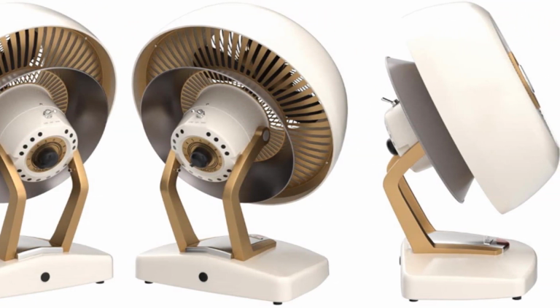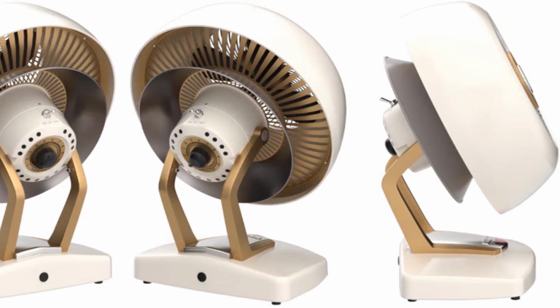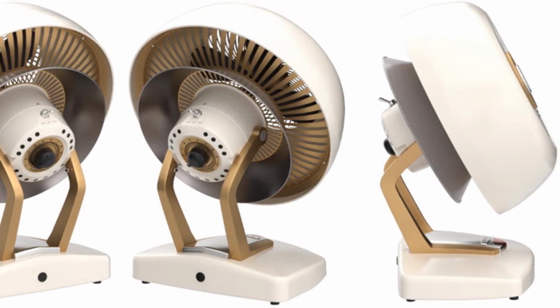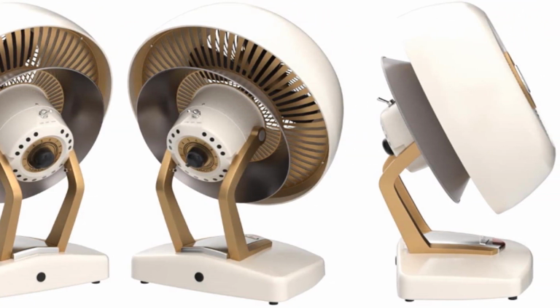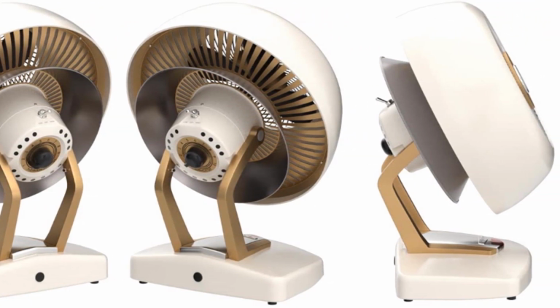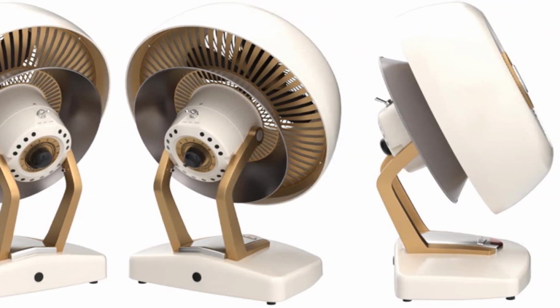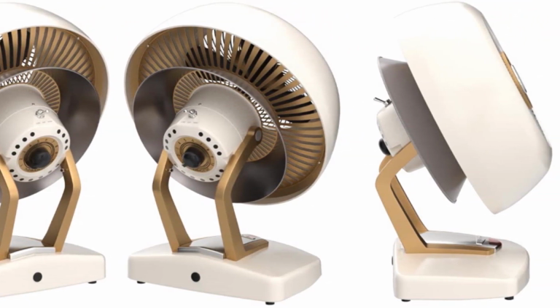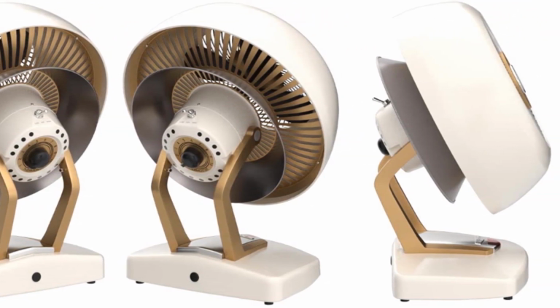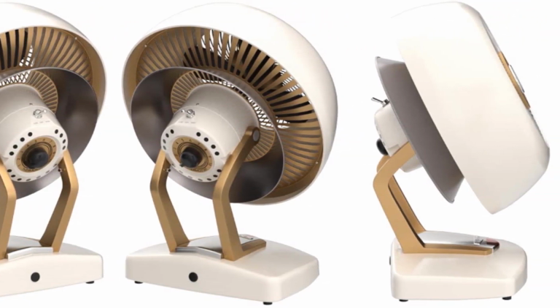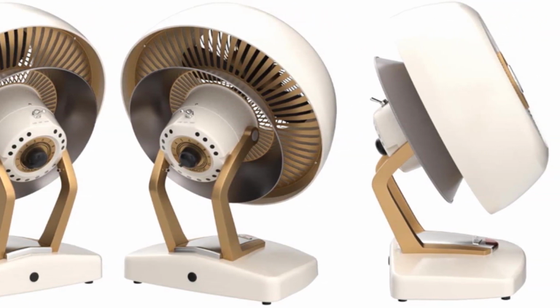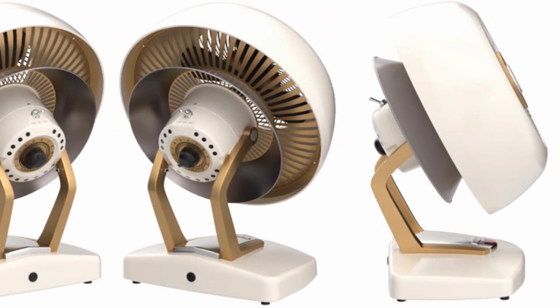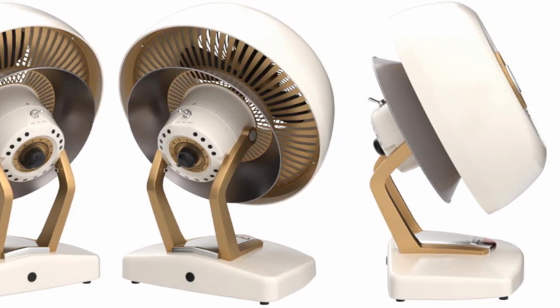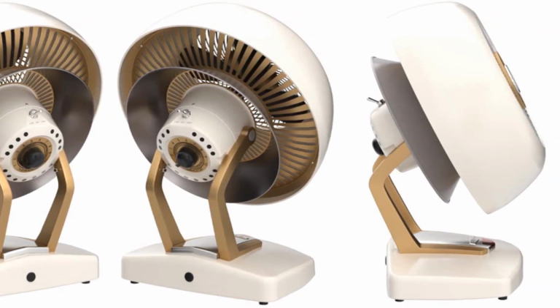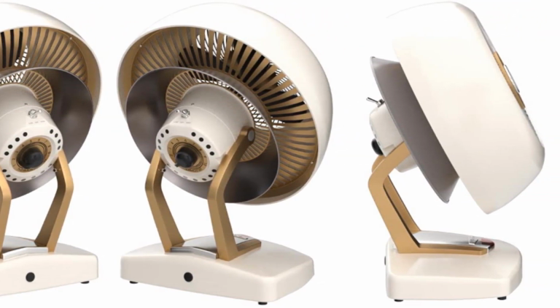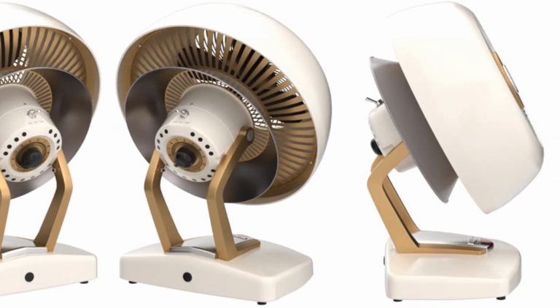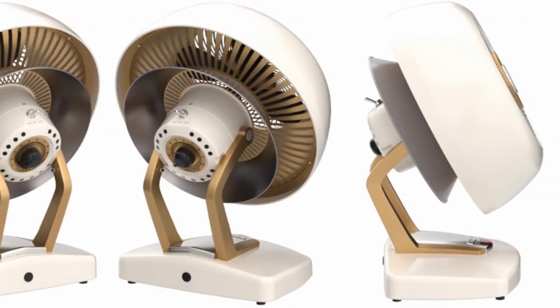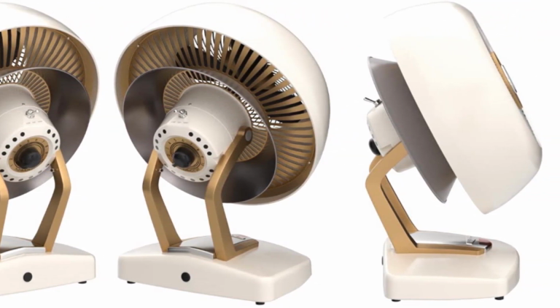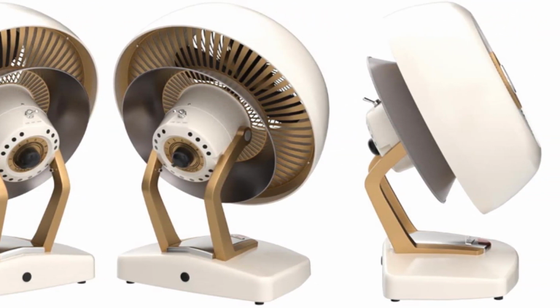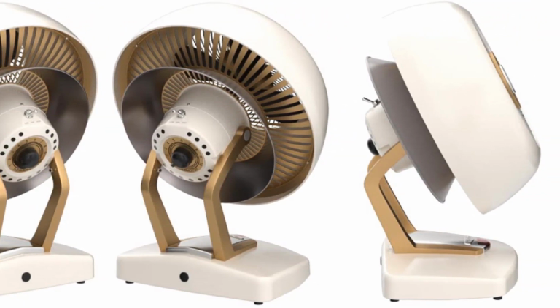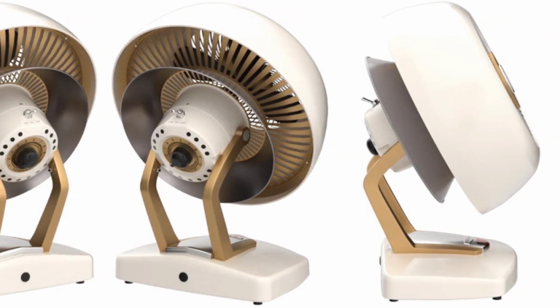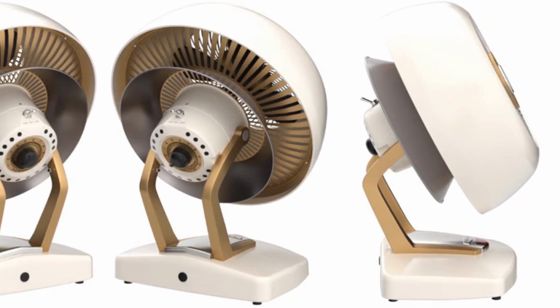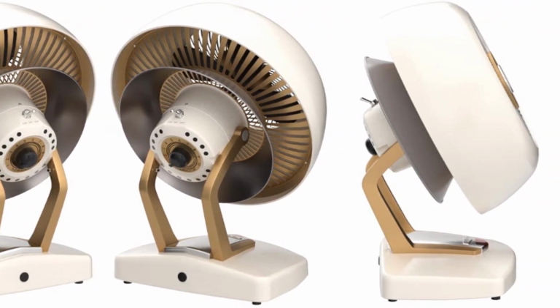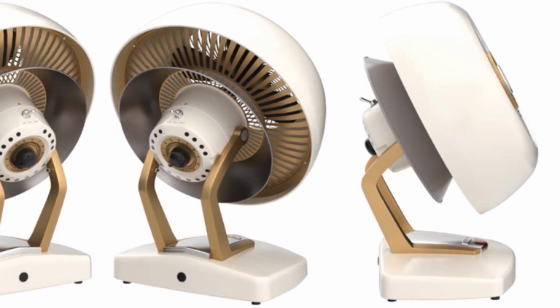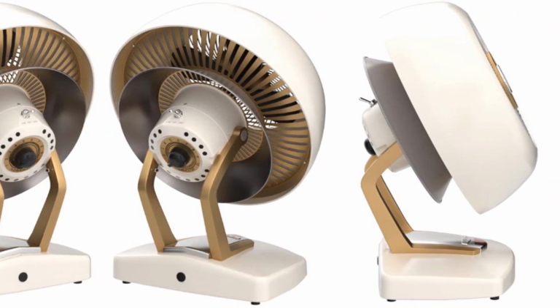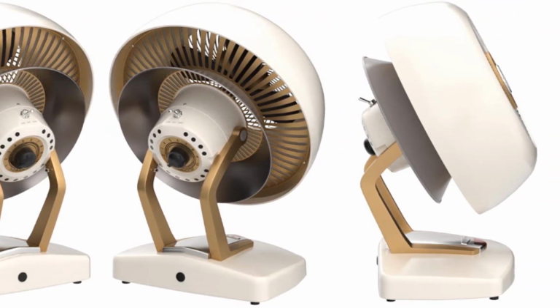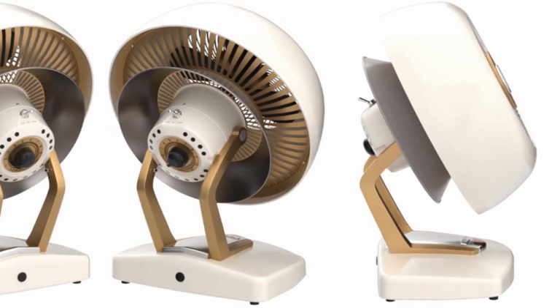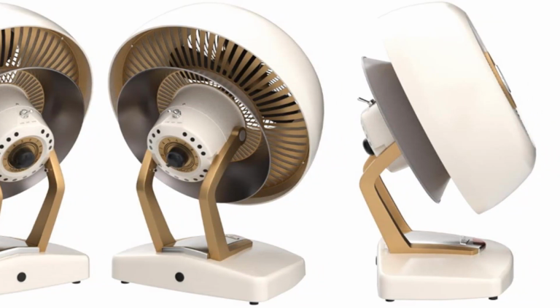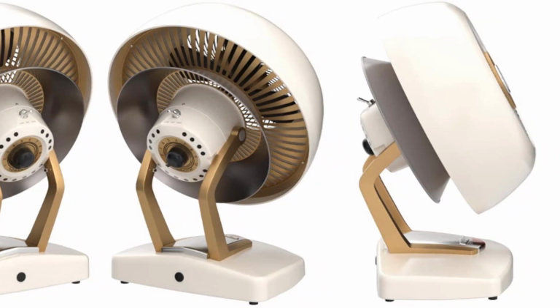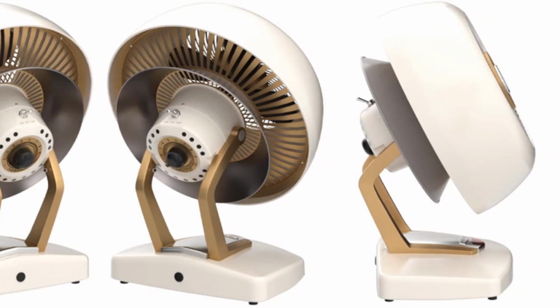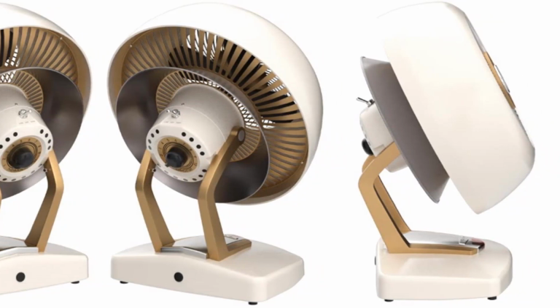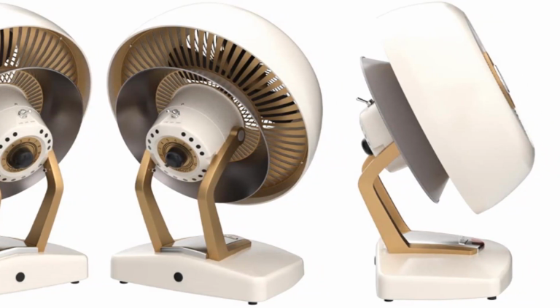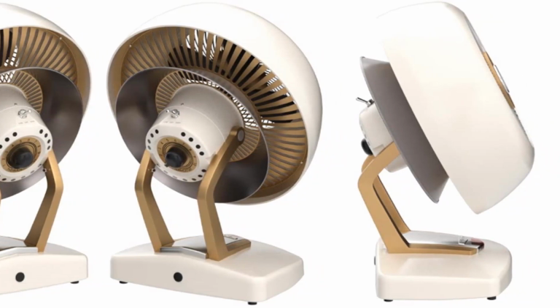Overall, the Vornado Wirt is a great choice for anyone interested in aesthetics as well as comfort.